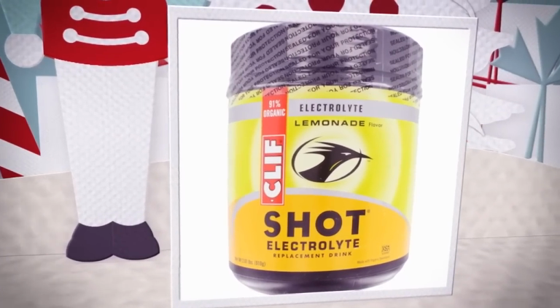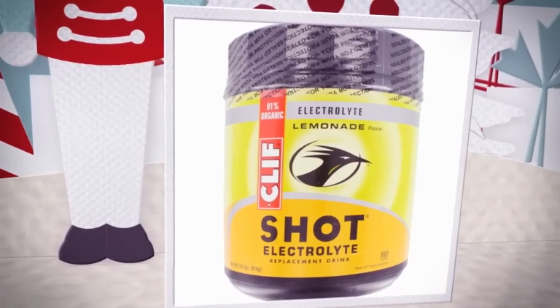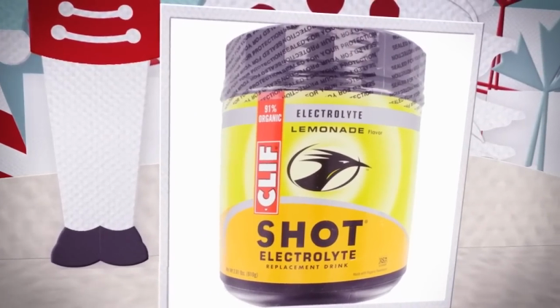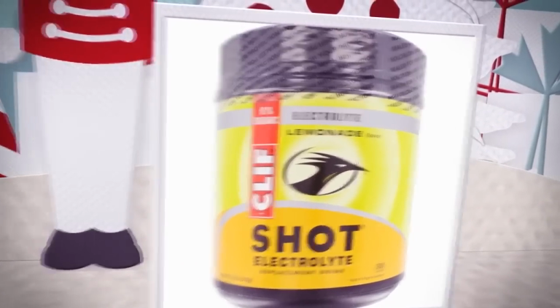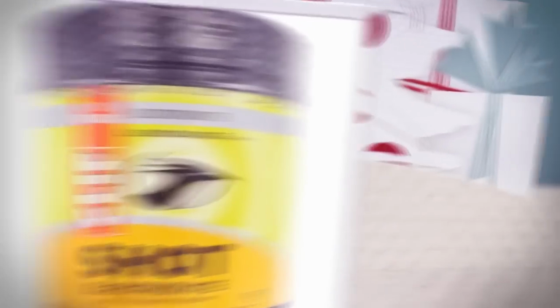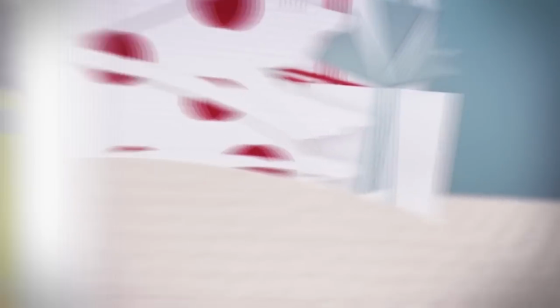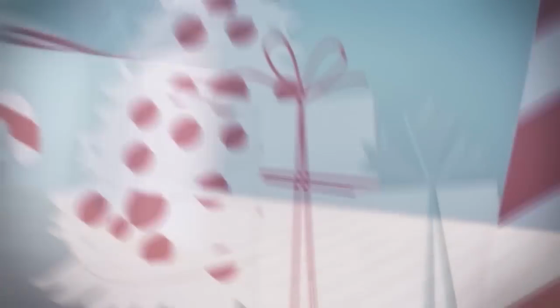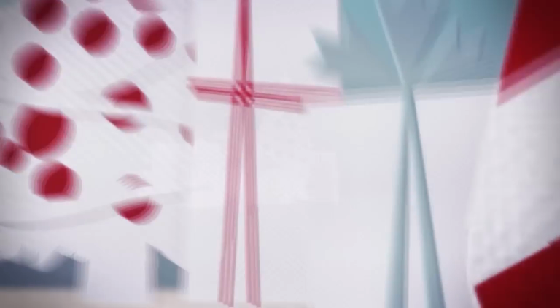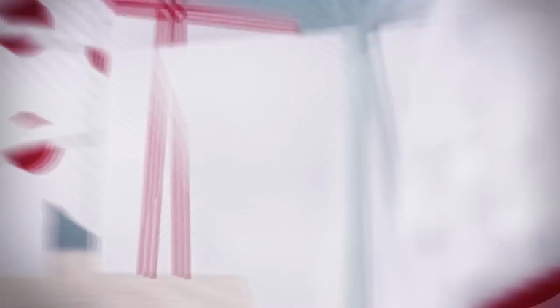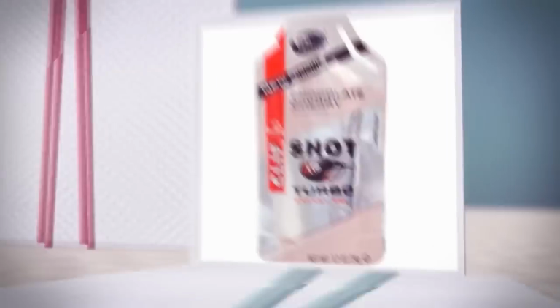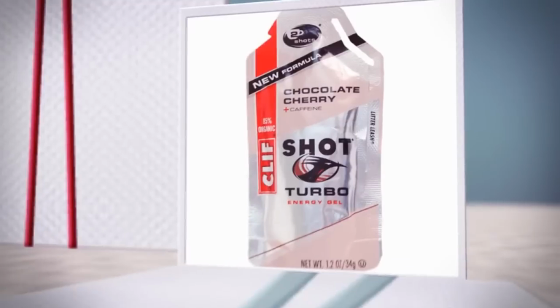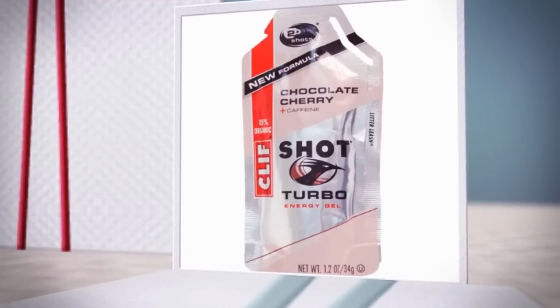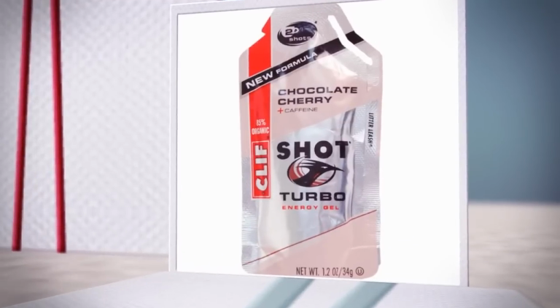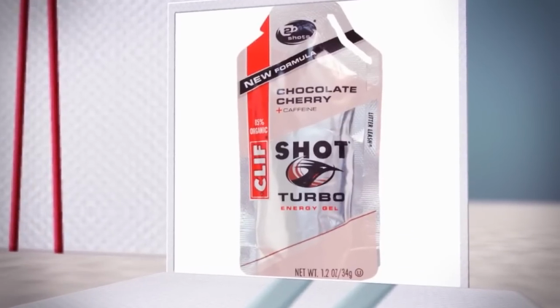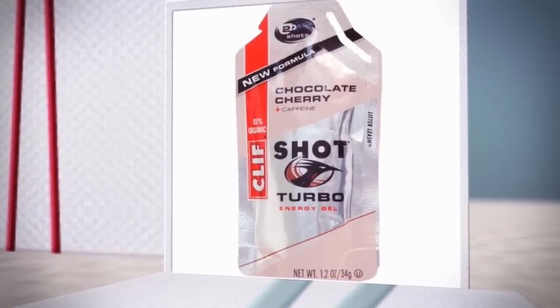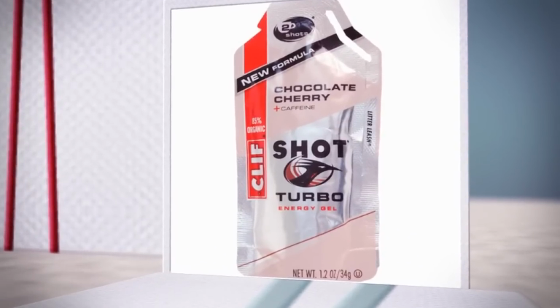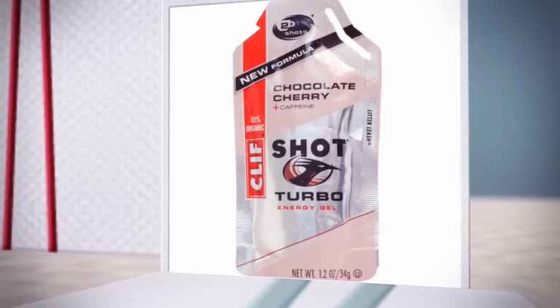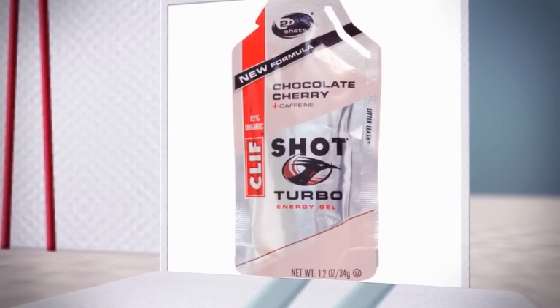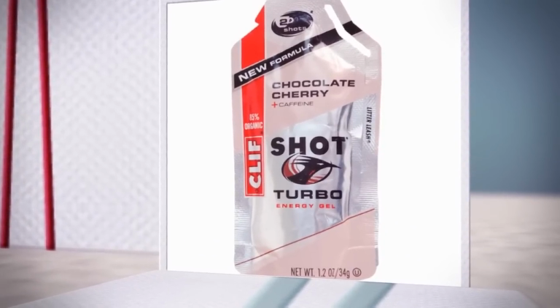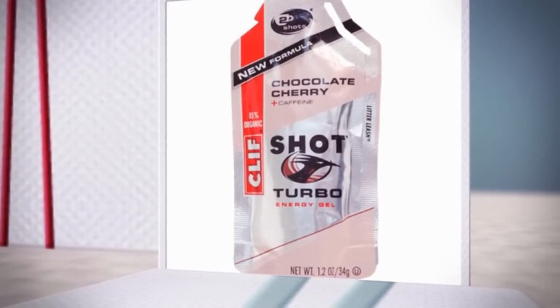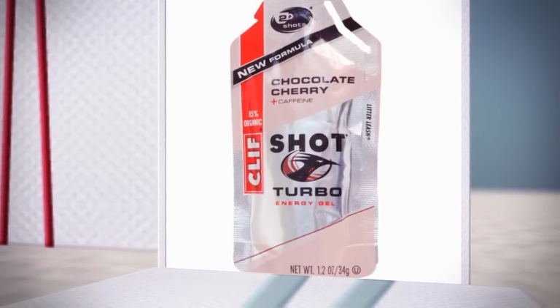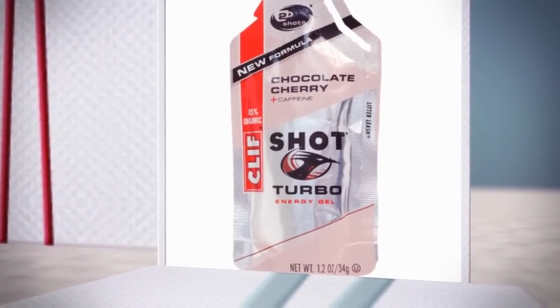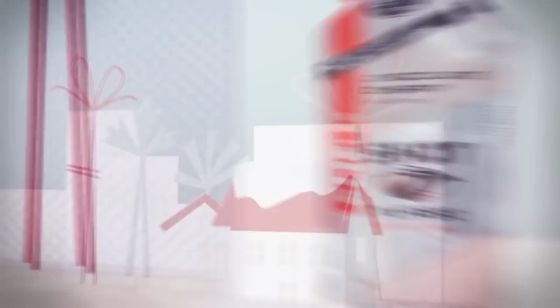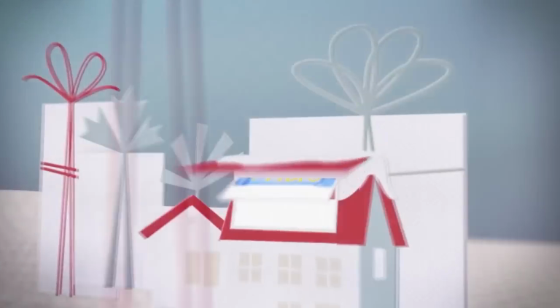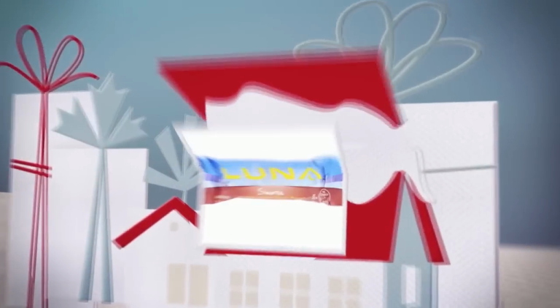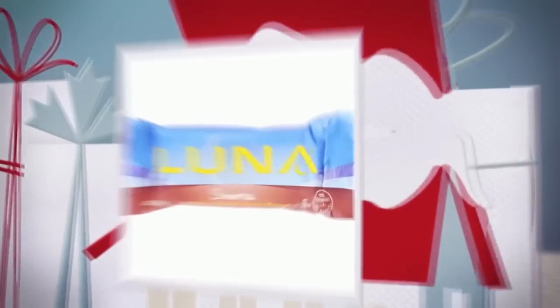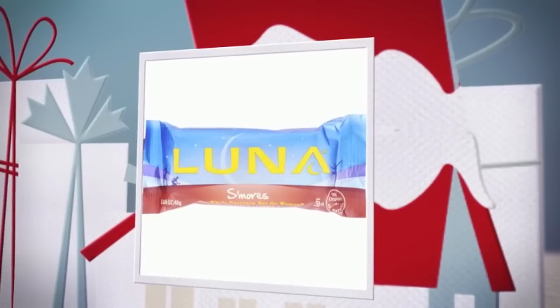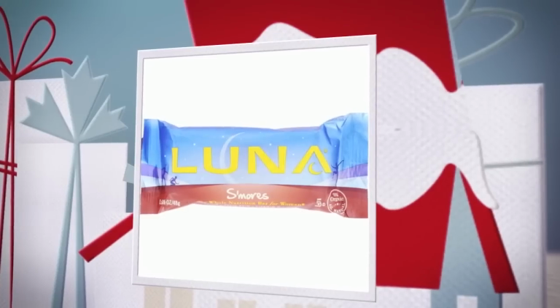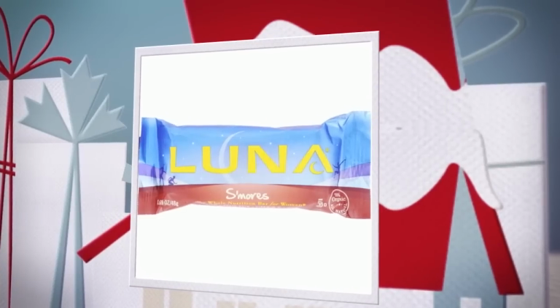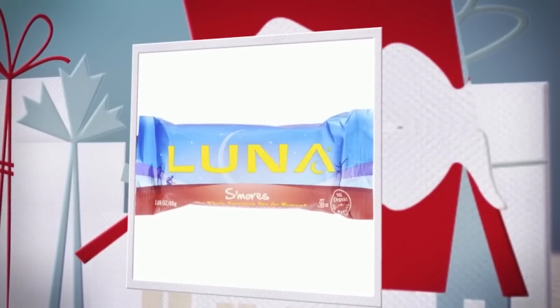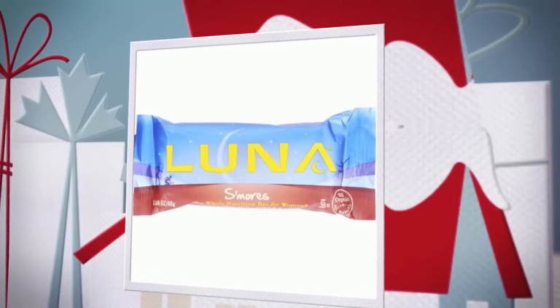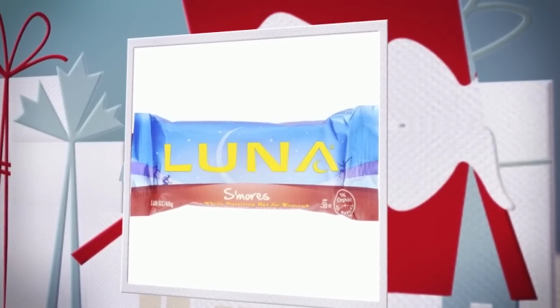Give the gift of health with our wide variety of nutritional snacks and natural energy supplements. Designed to boost energy and satisfy any sweet tooth, check out our selection of protein bars, energy gel, drink mix, and more.